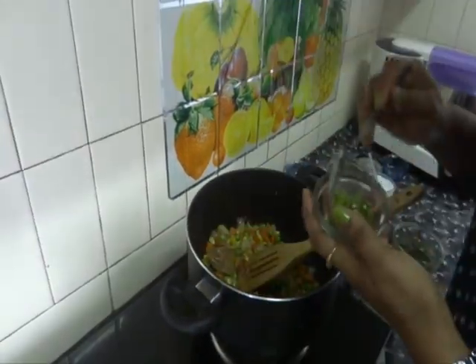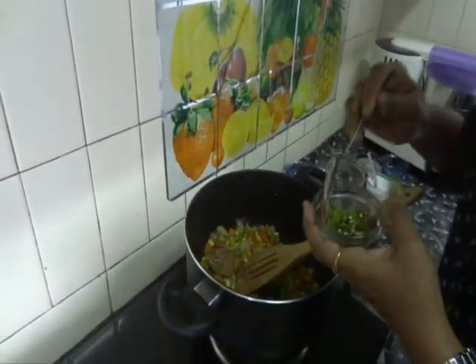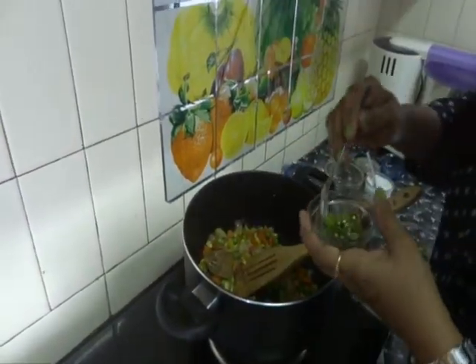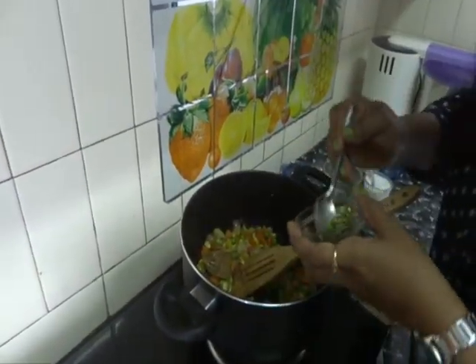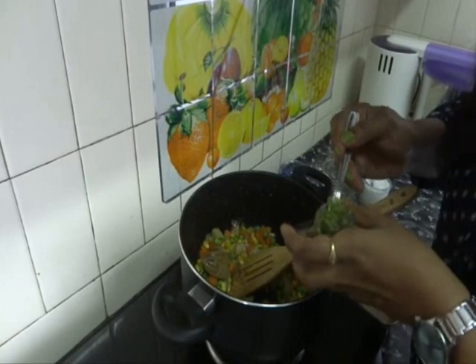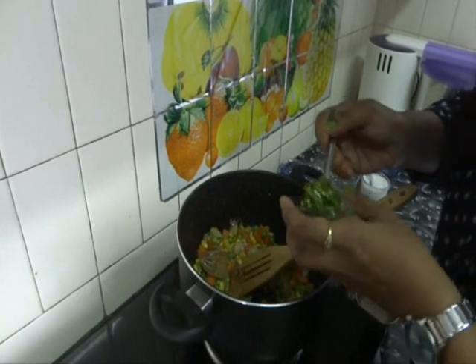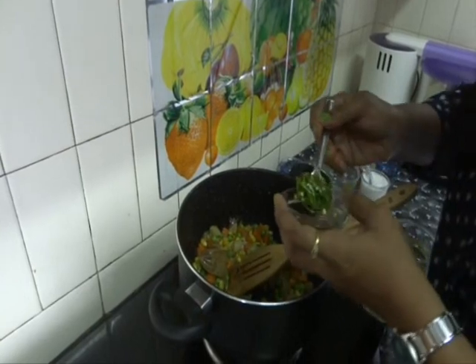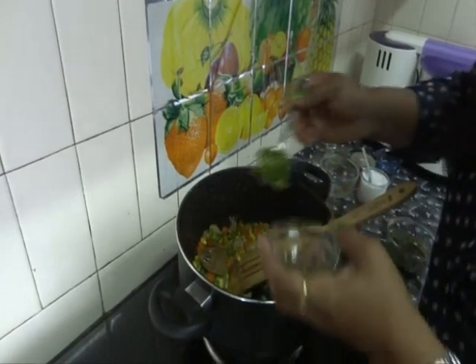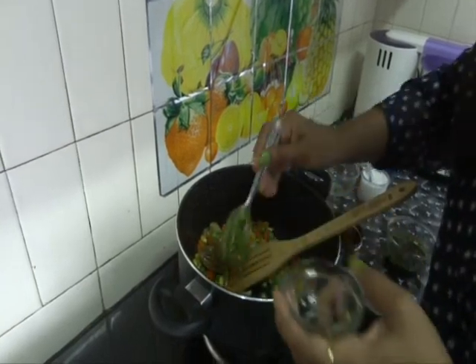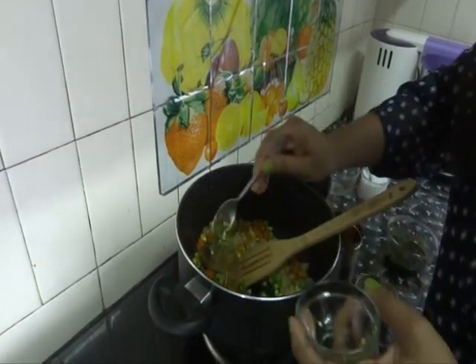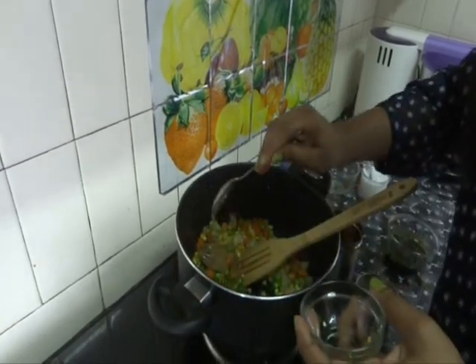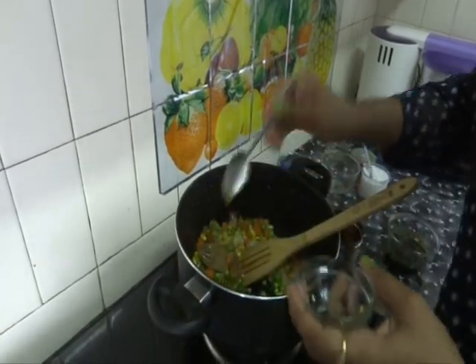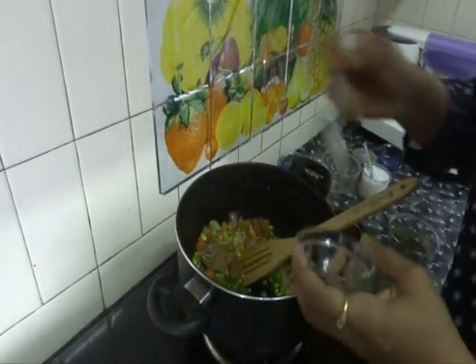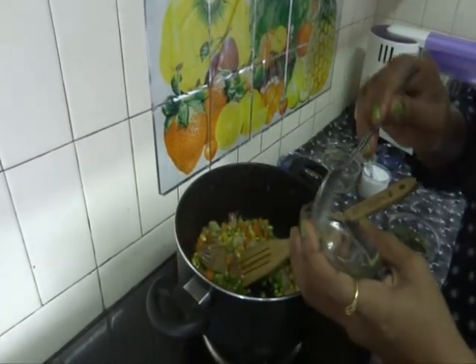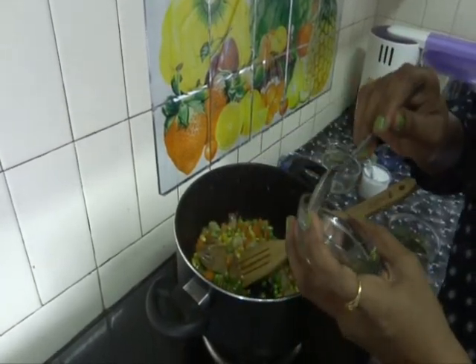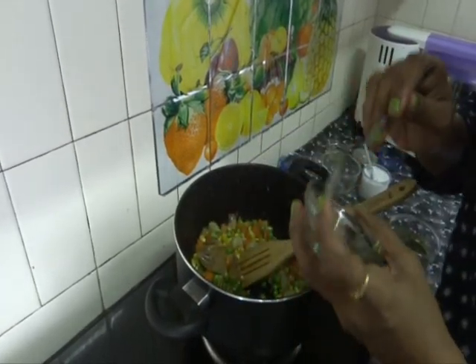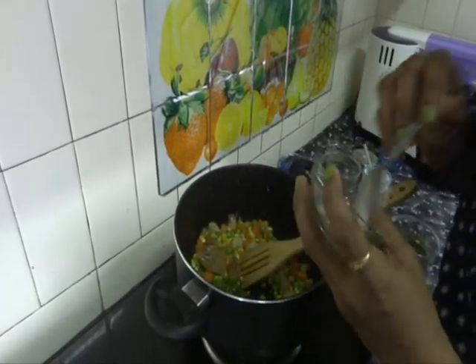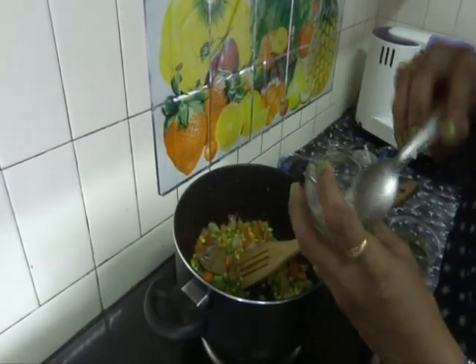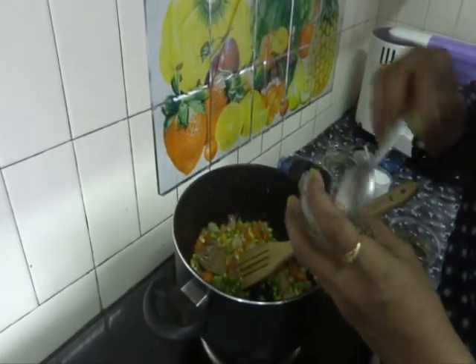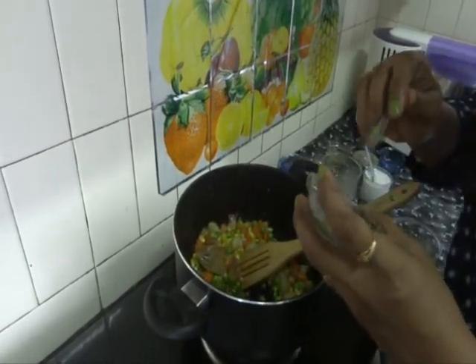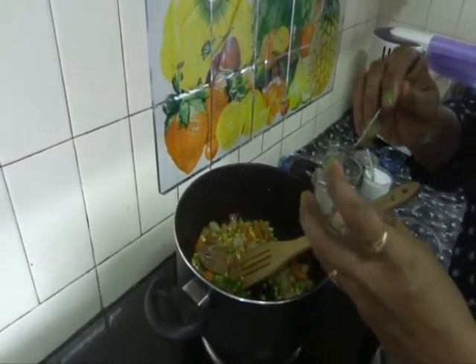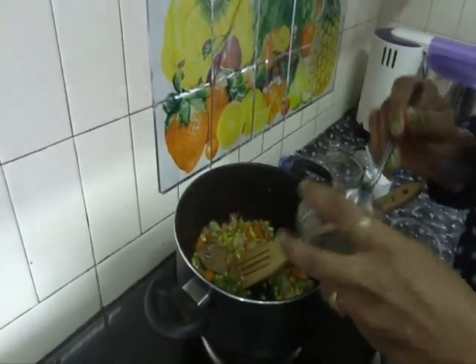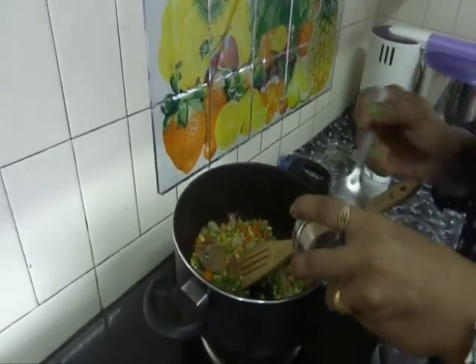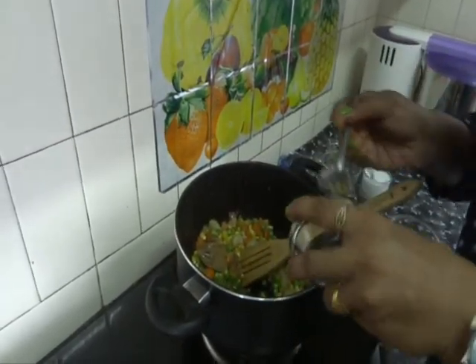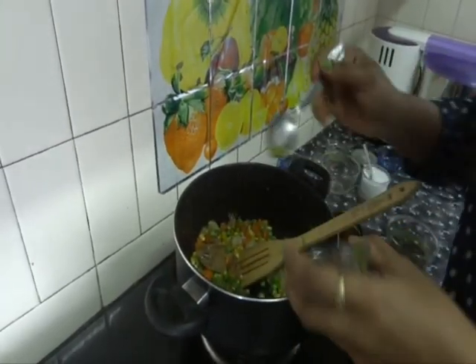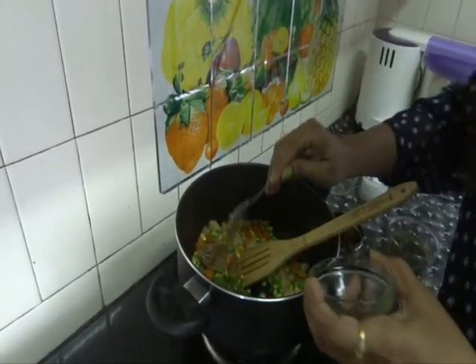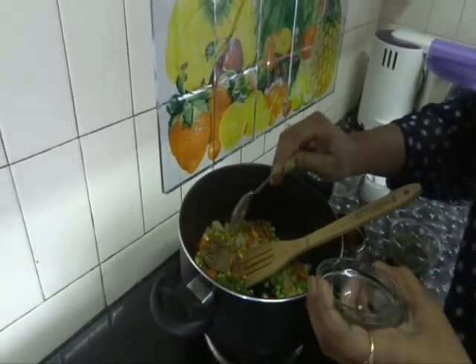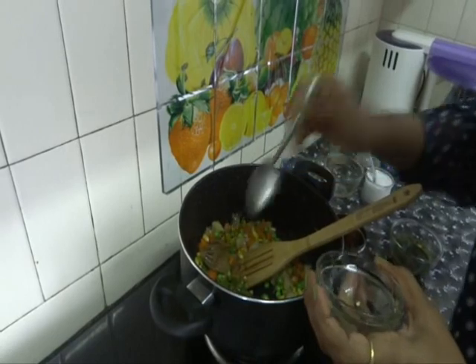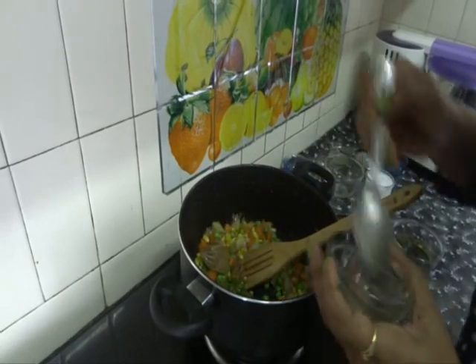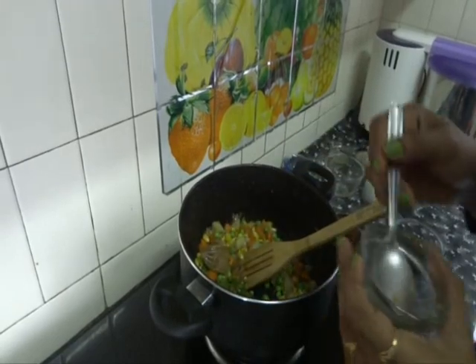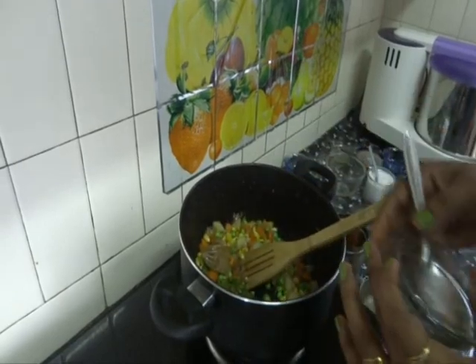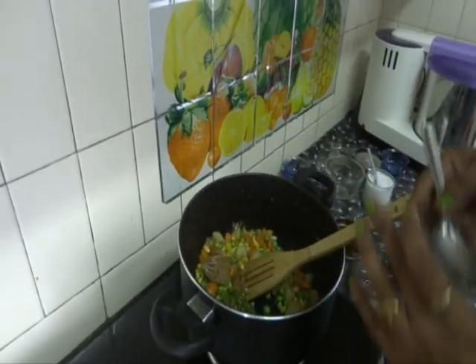Fry all the vegetables for 5 minutes. Add the crushed green chillies — I have added only 1 green chilli in the paste. If you add it like this it will give a very nice flavour.